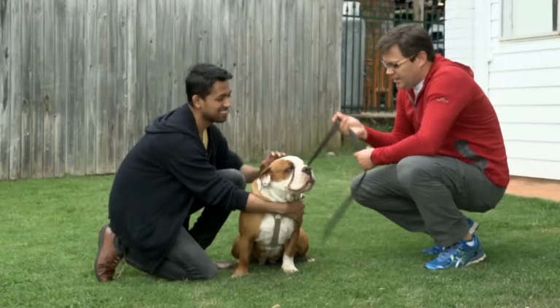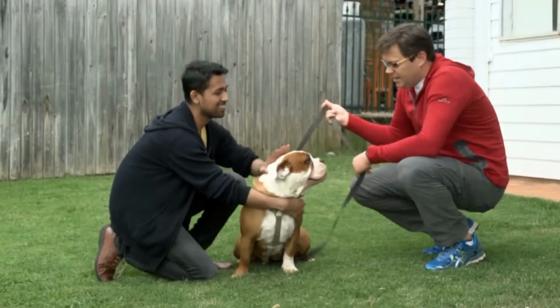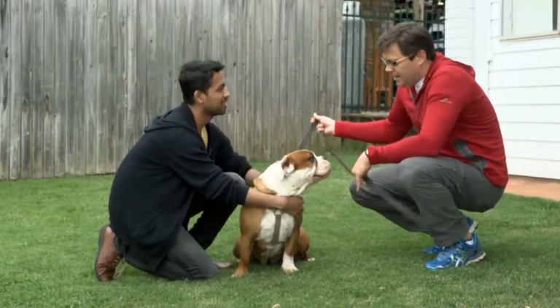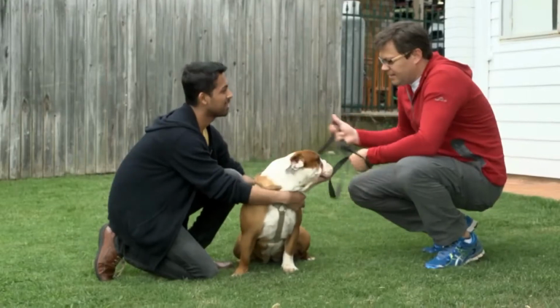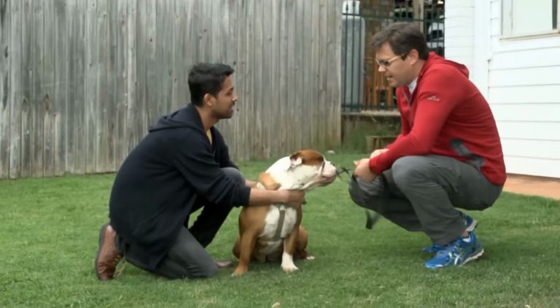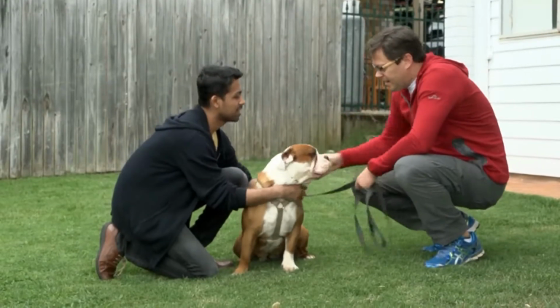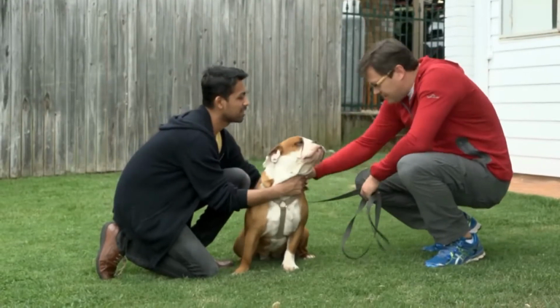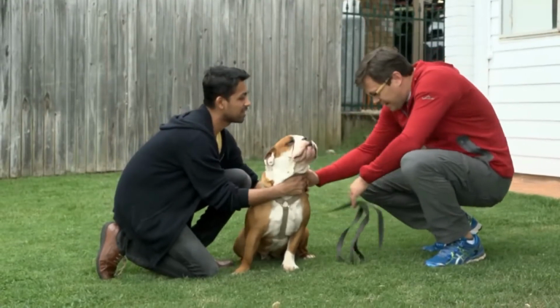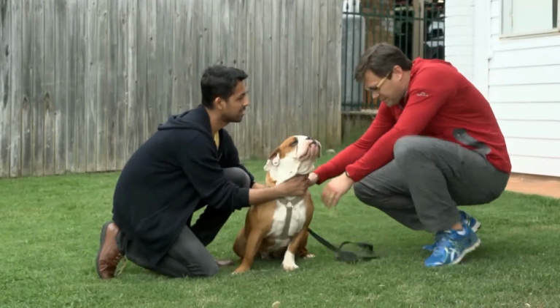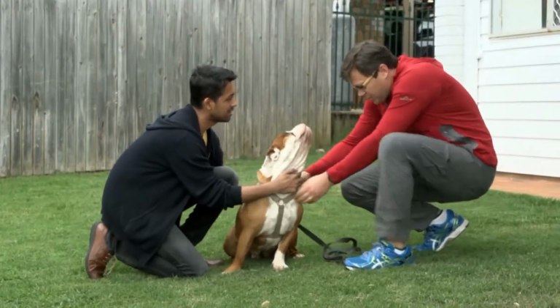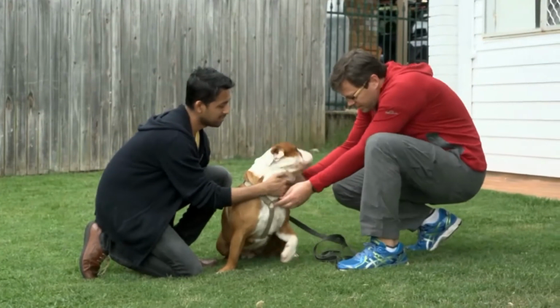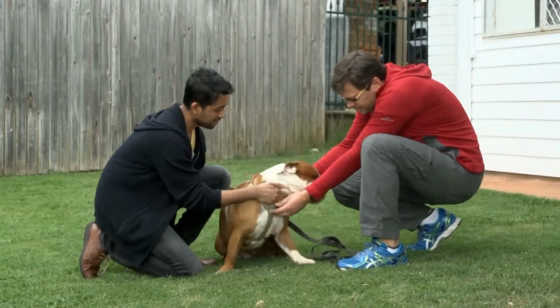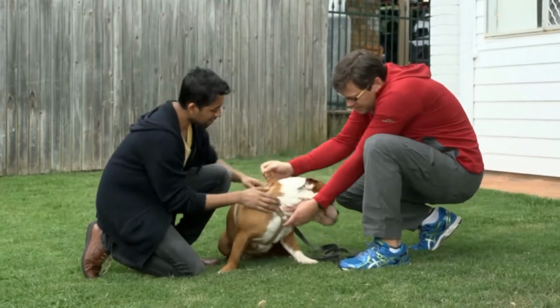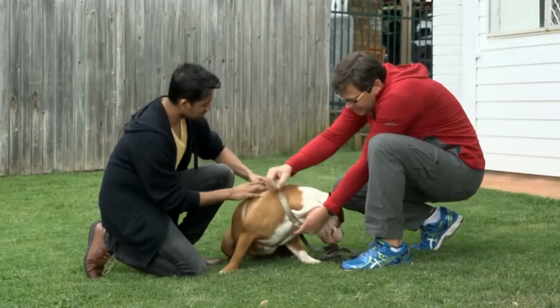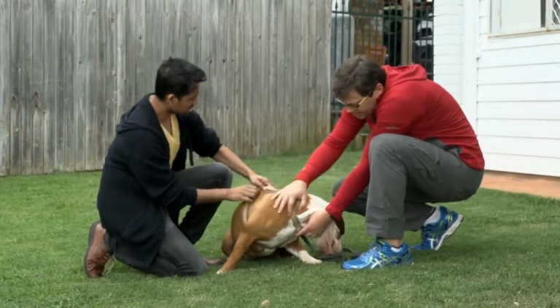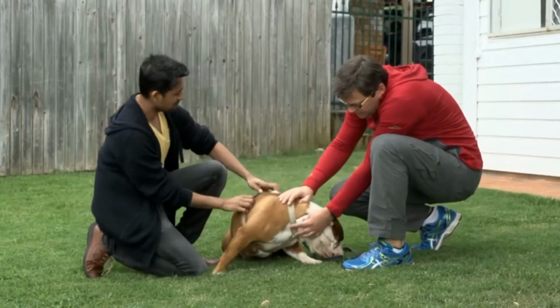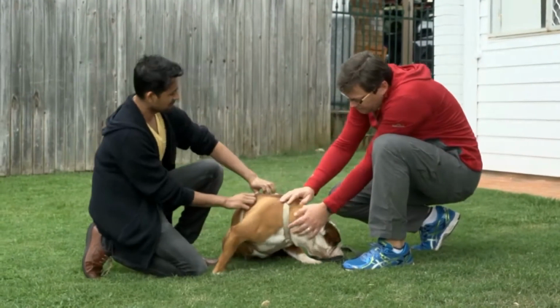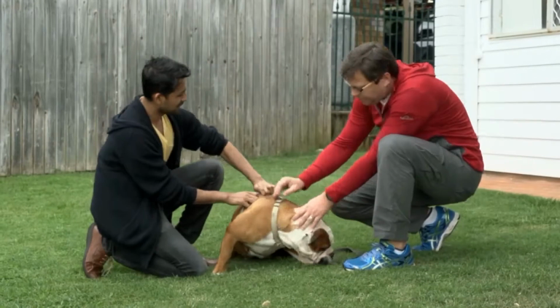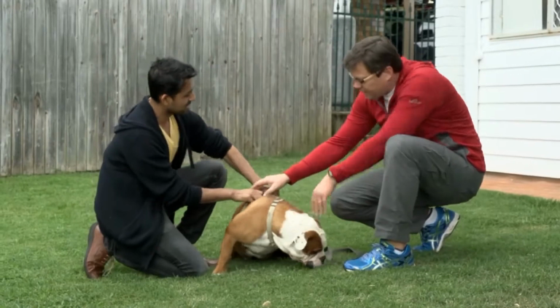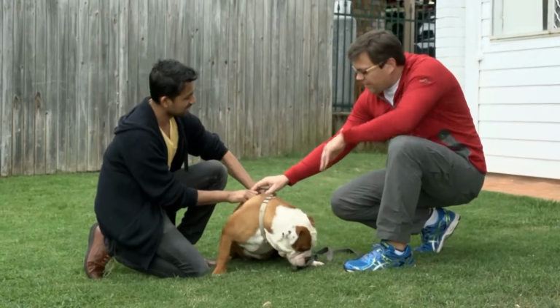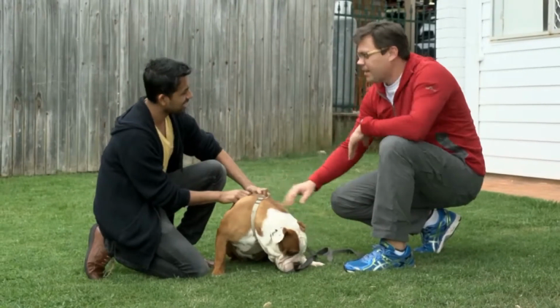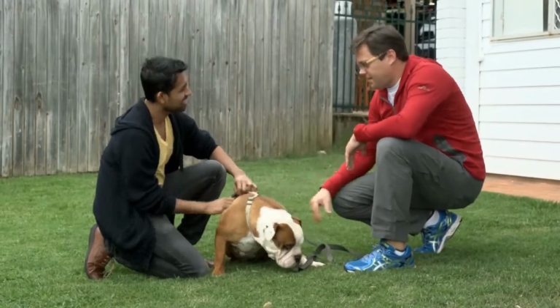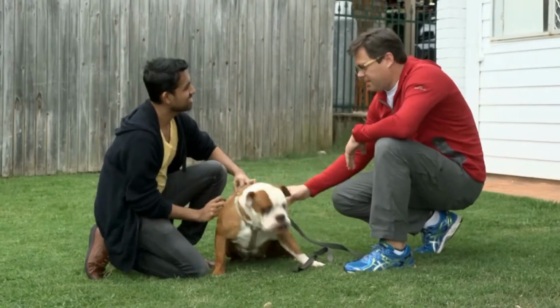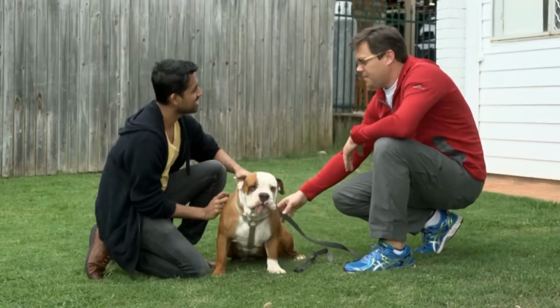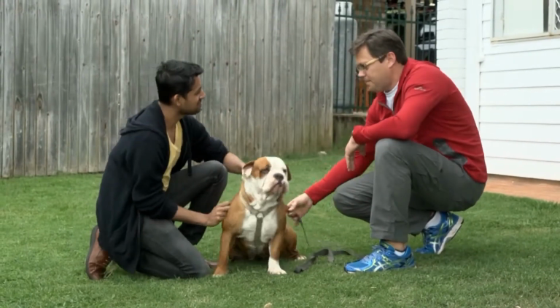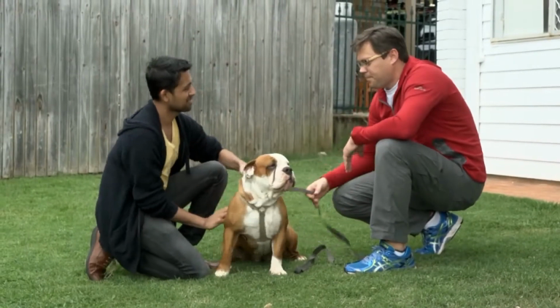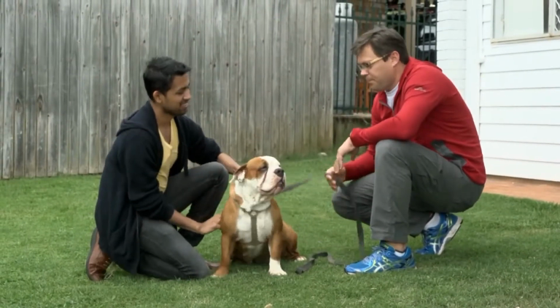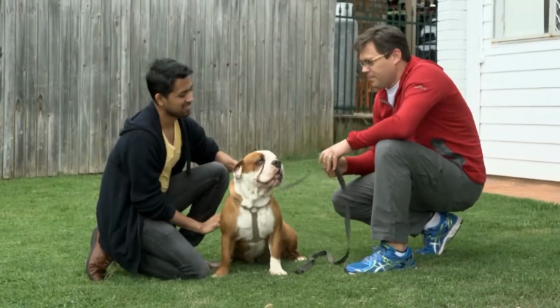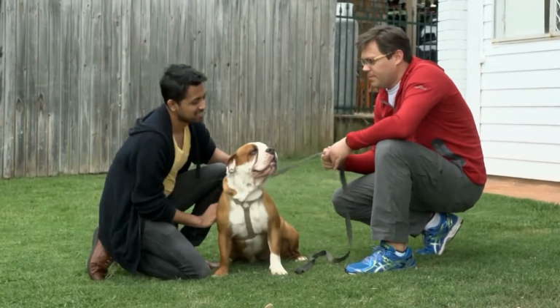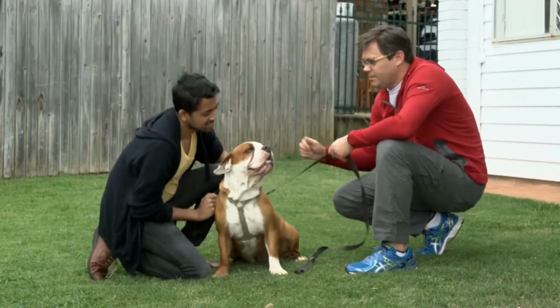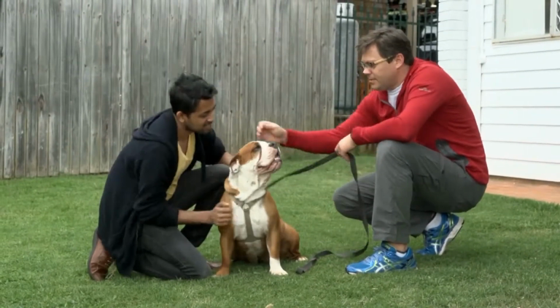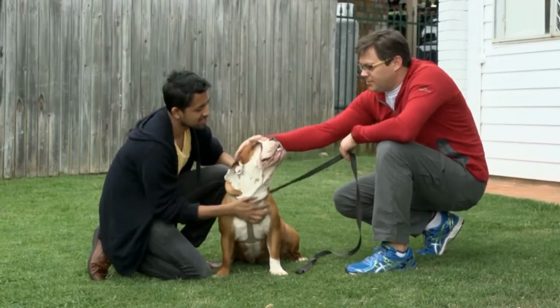If you get along with the pet and the owner wishes to proceed, then it's a match and you can accept the booking via PetCloud.